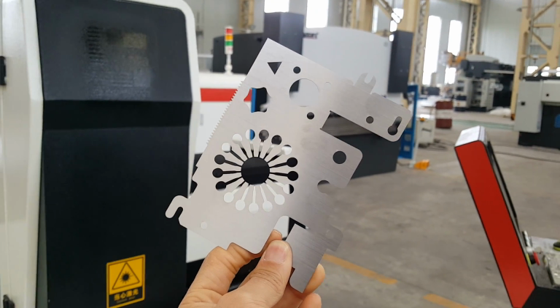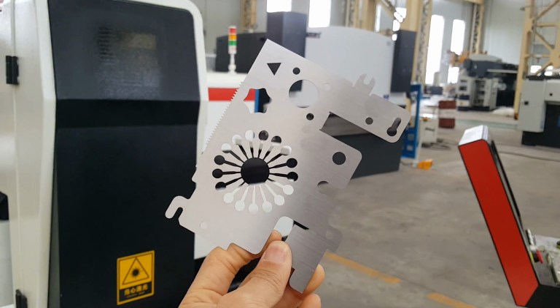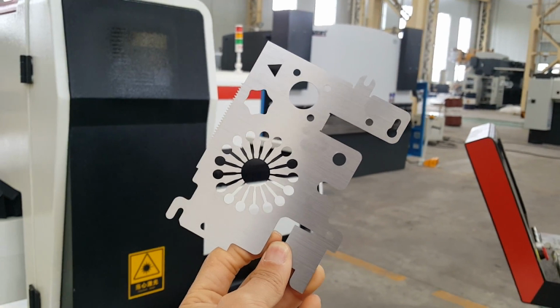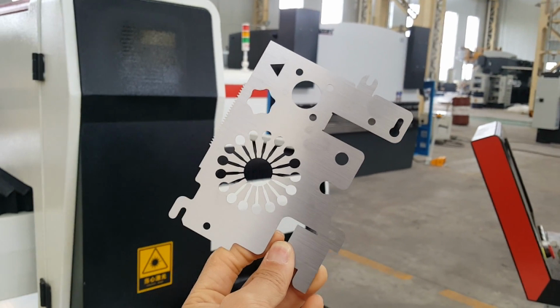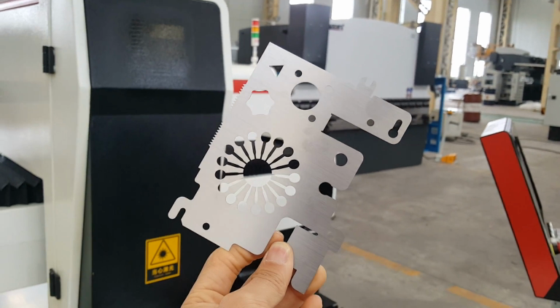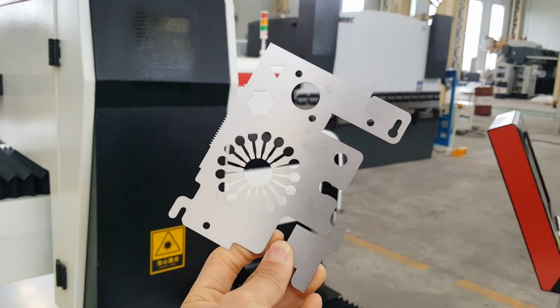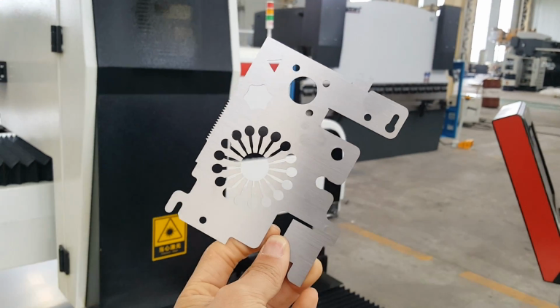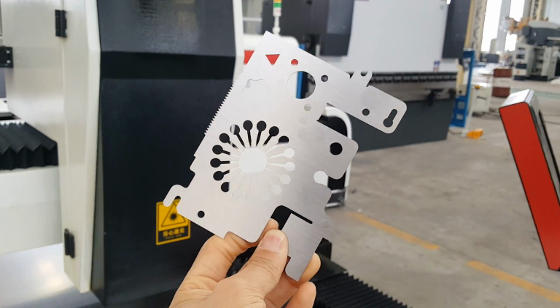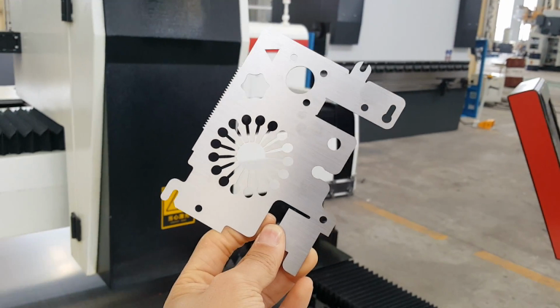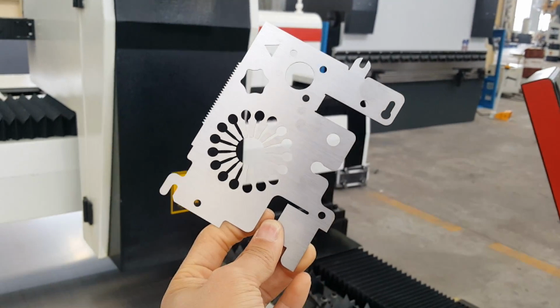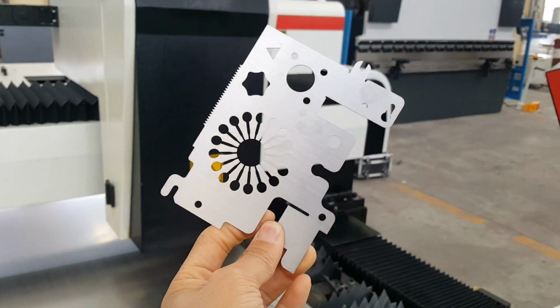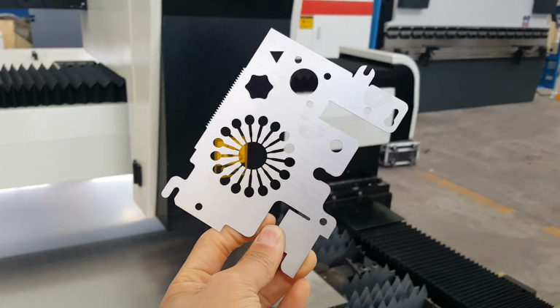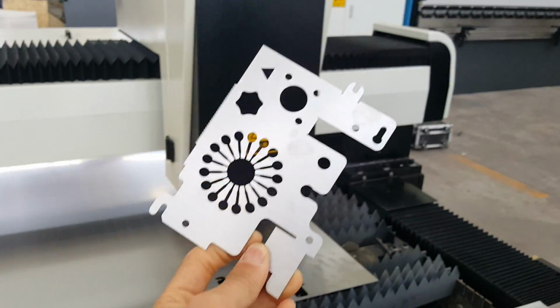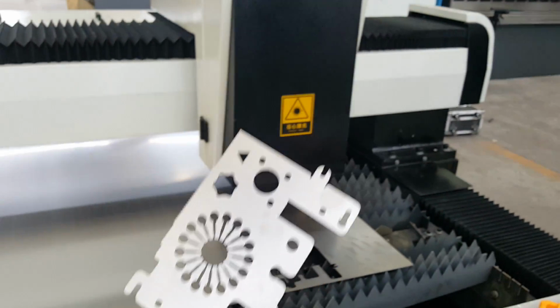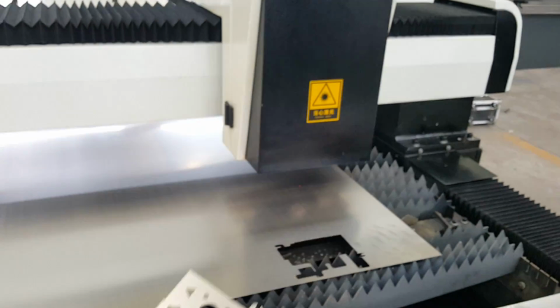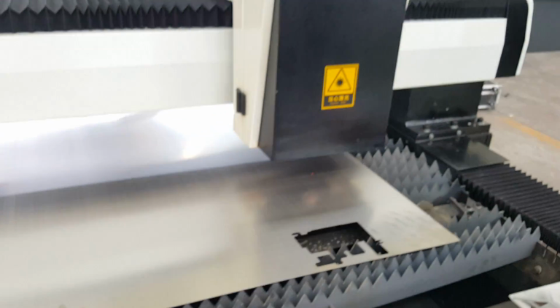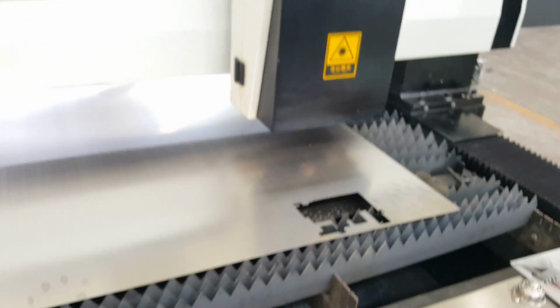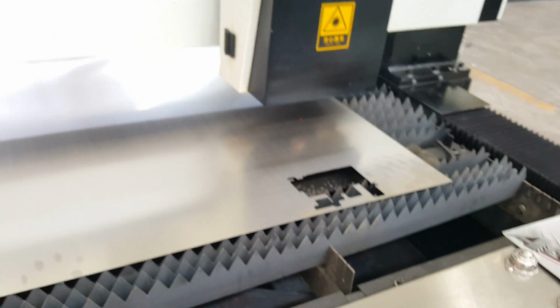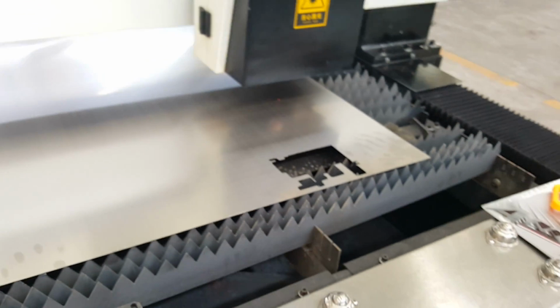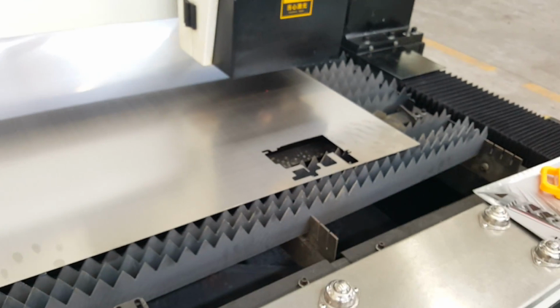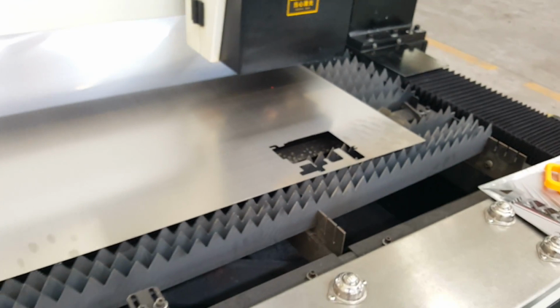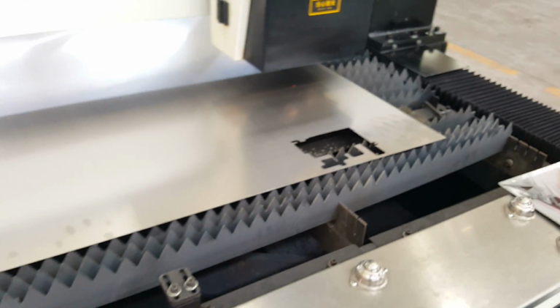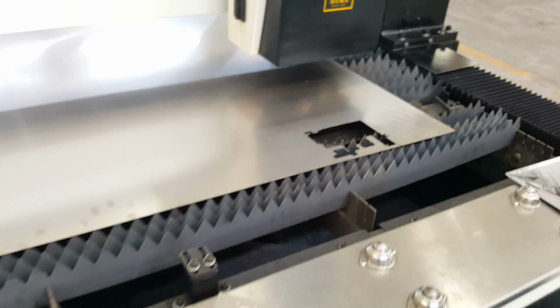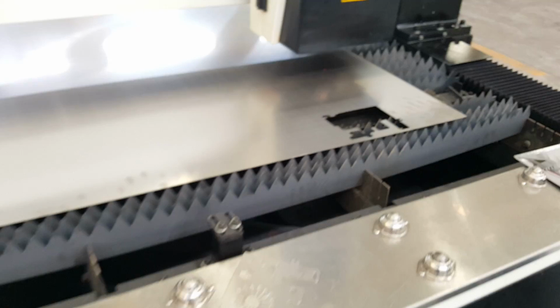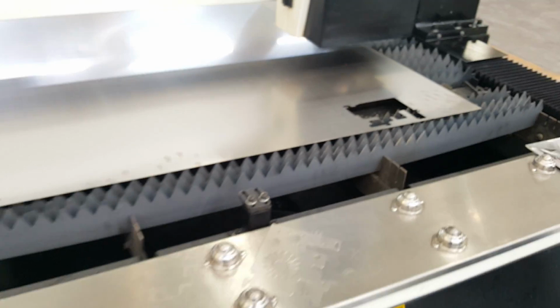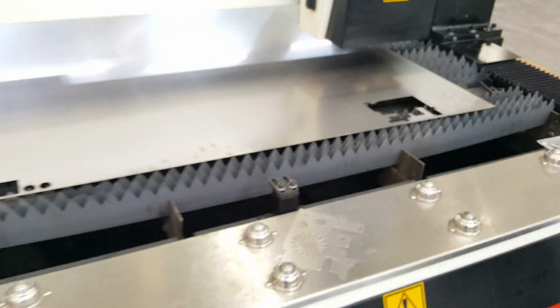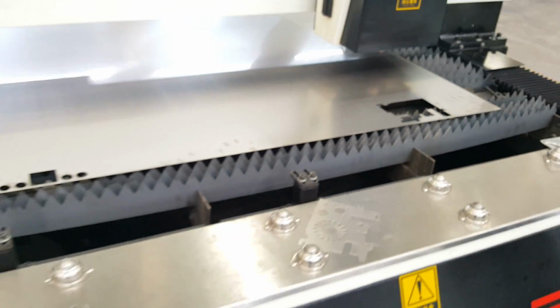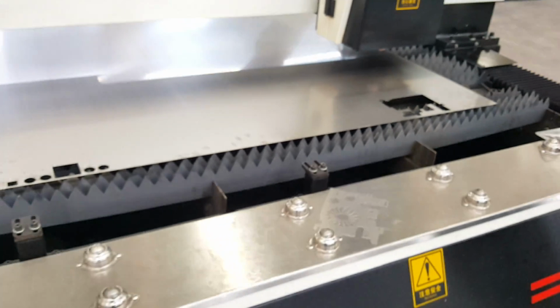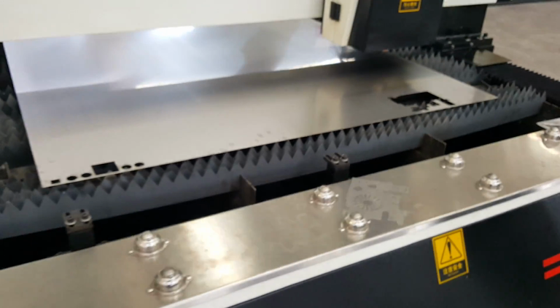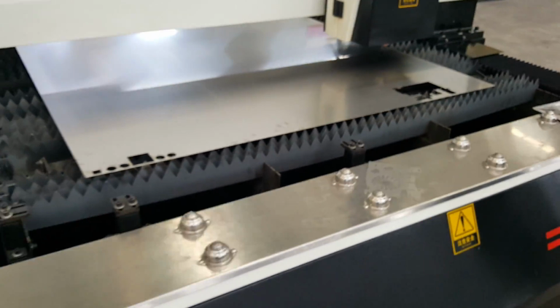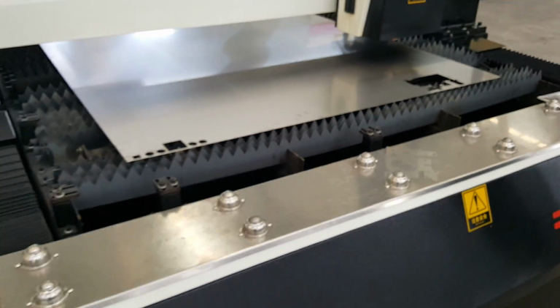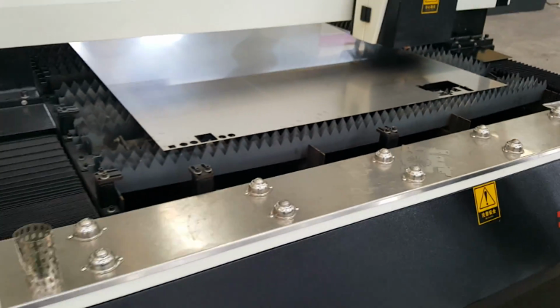The second test is the tube cutting. So we move here to demonstrate that section of the machine.